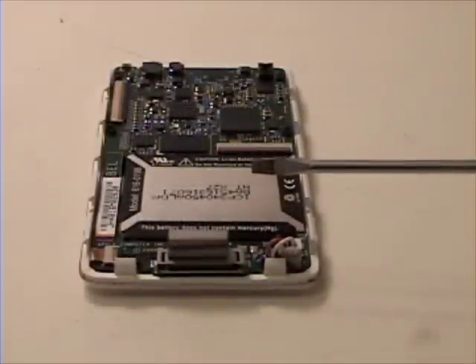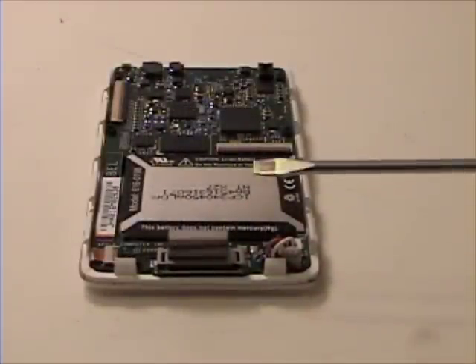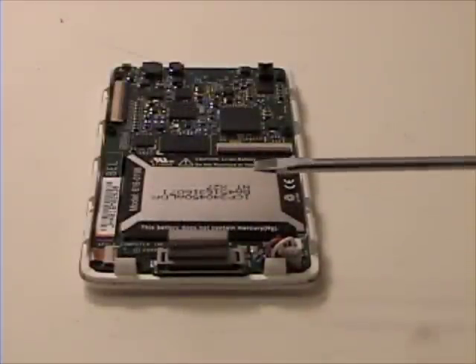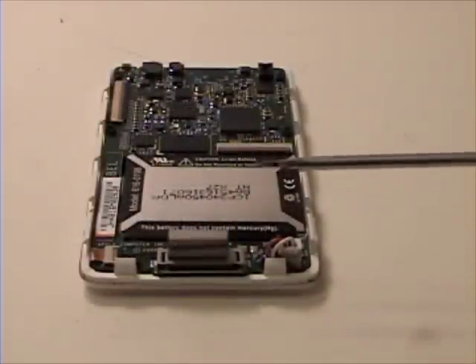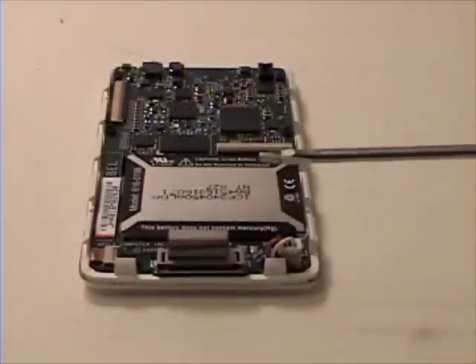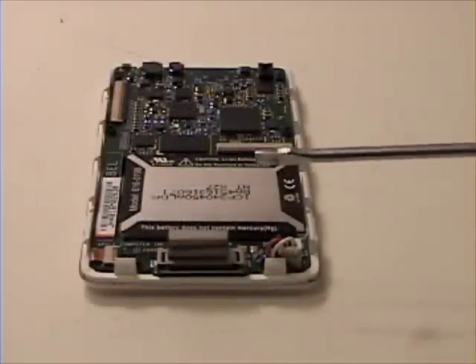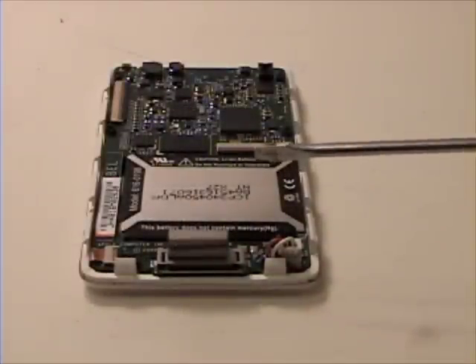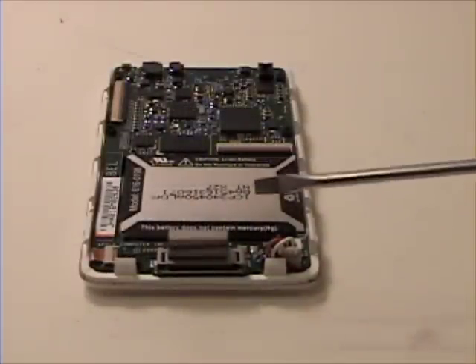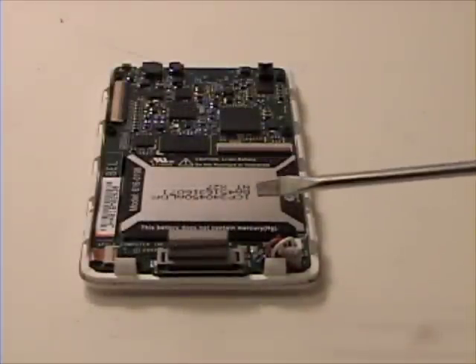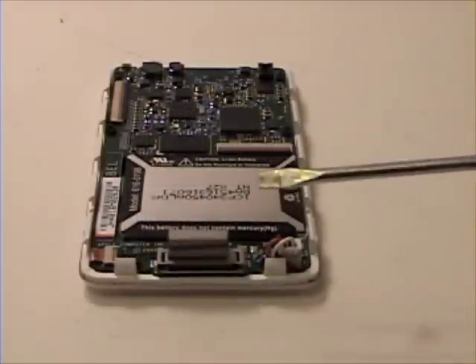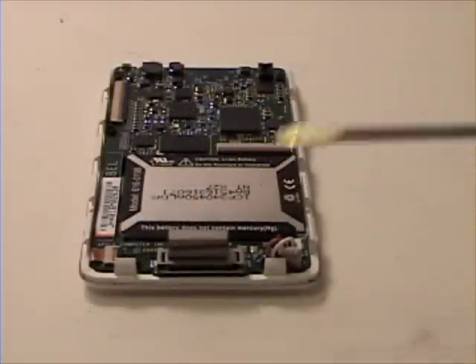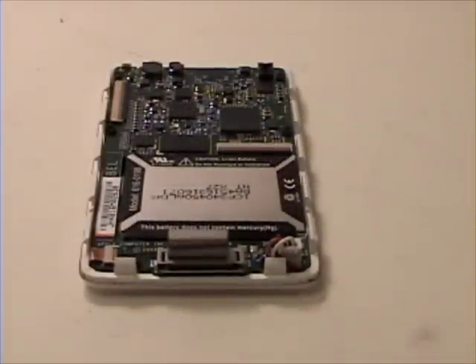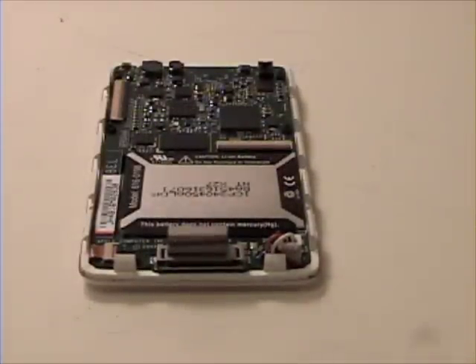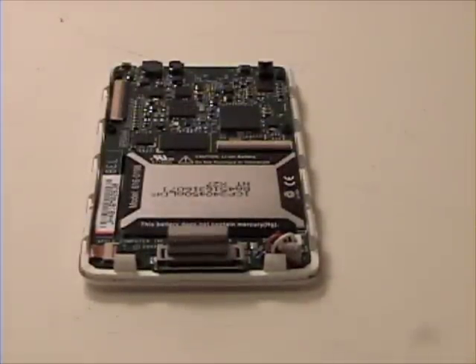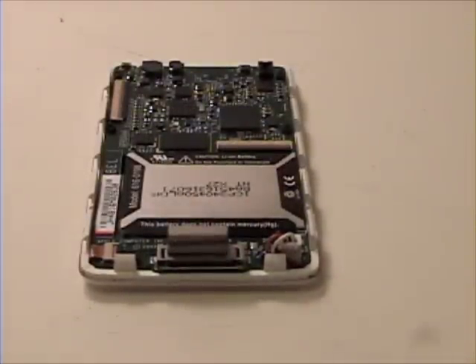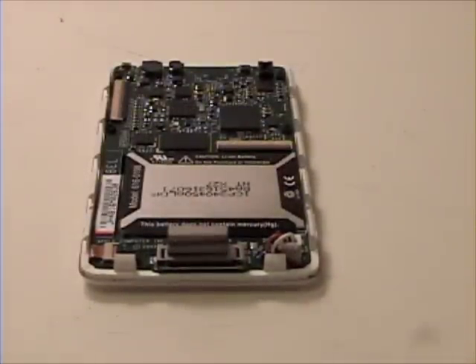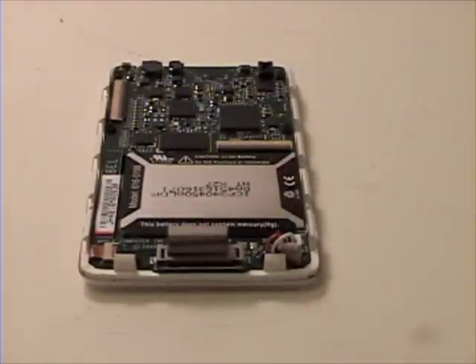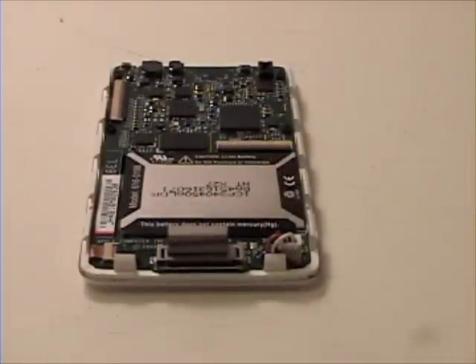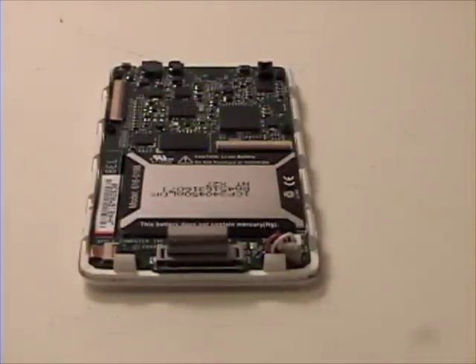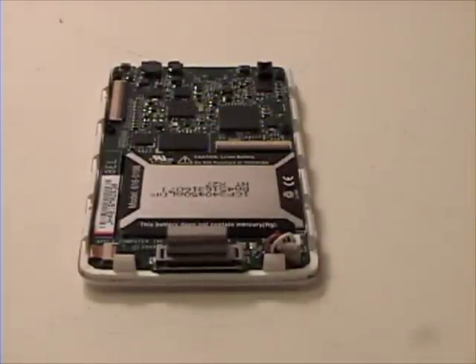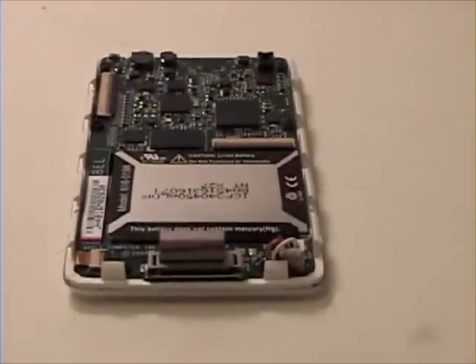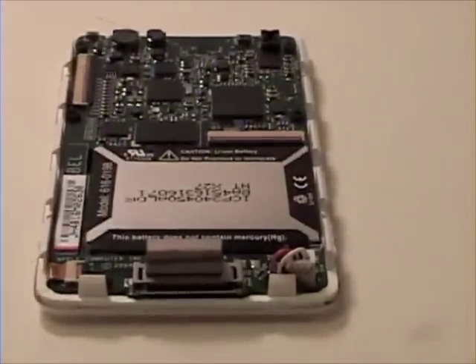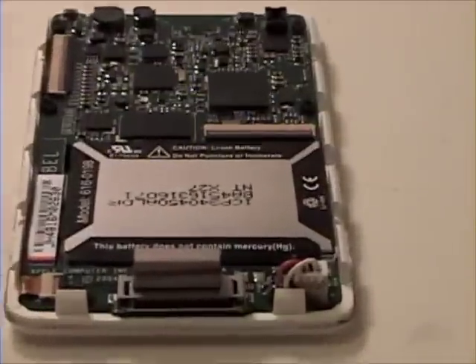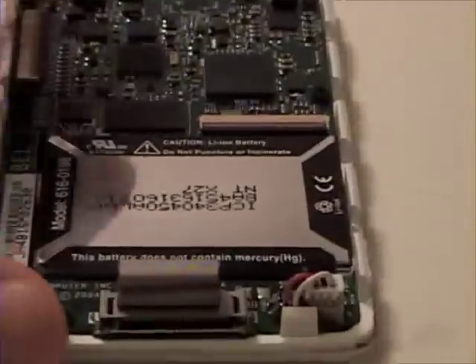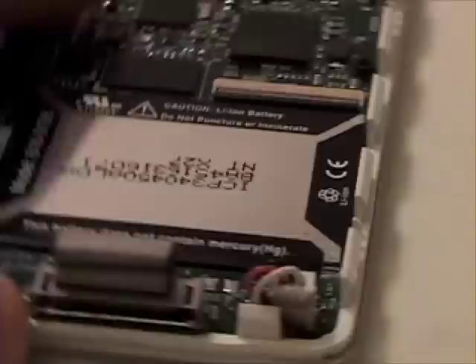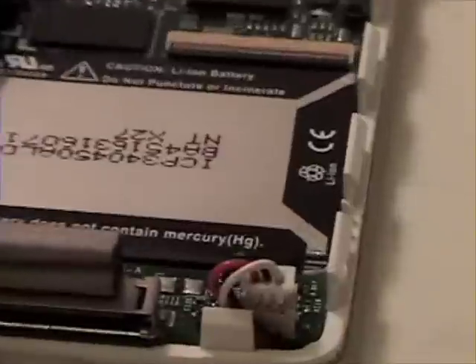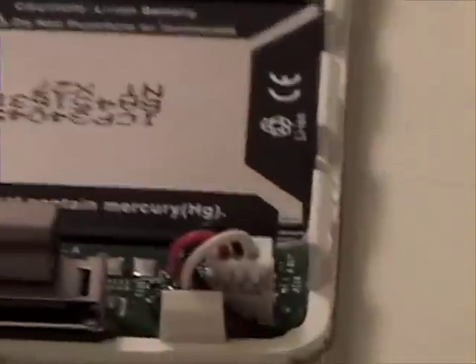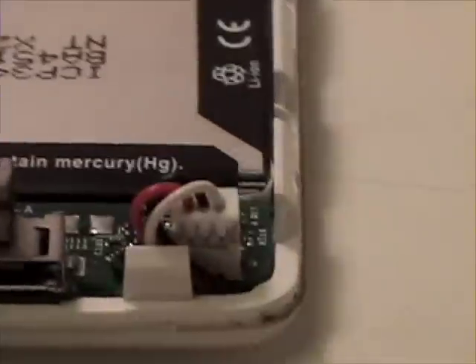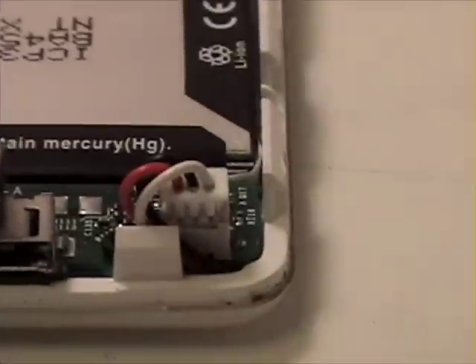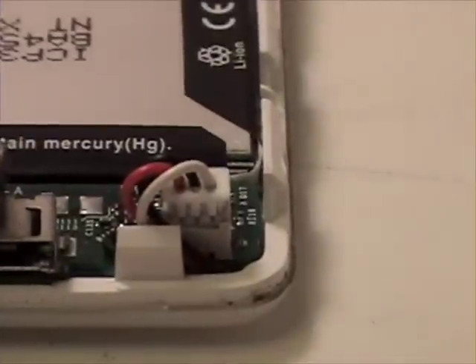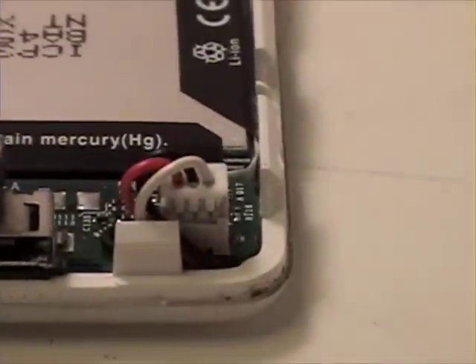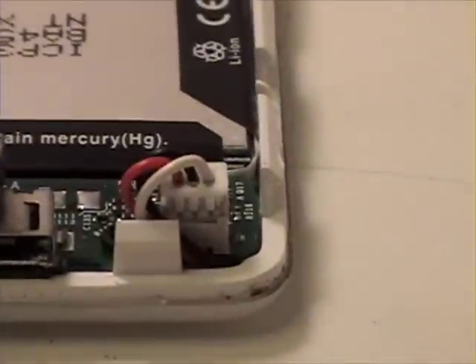Once that is complete, now remove the two cables from the logic board.